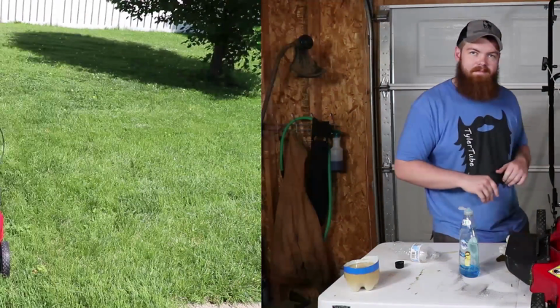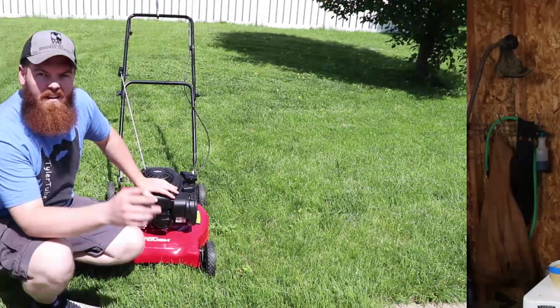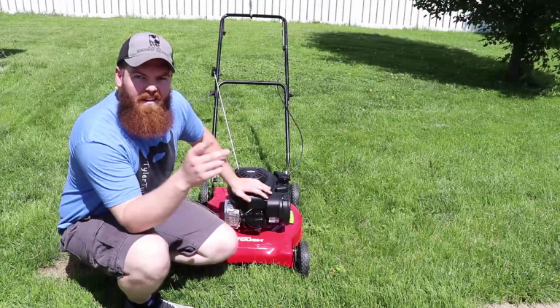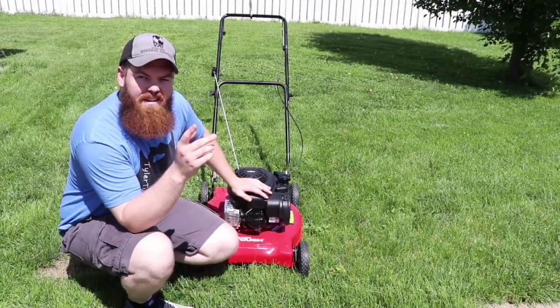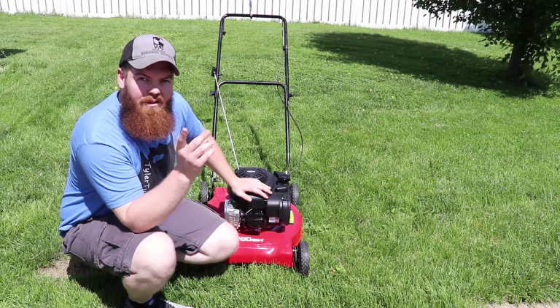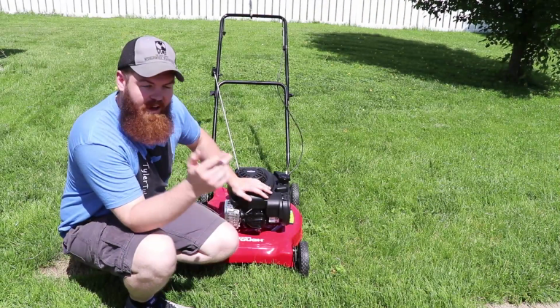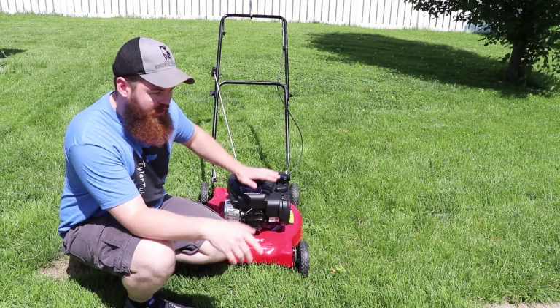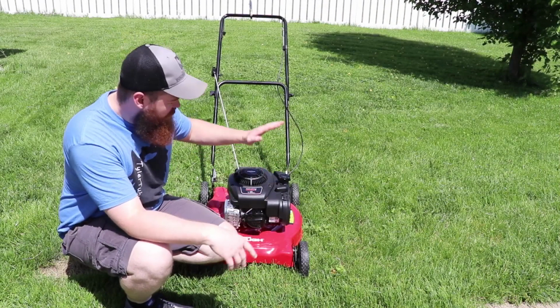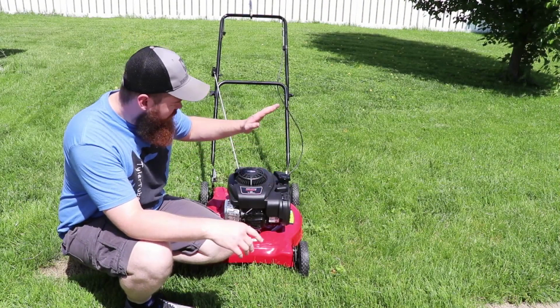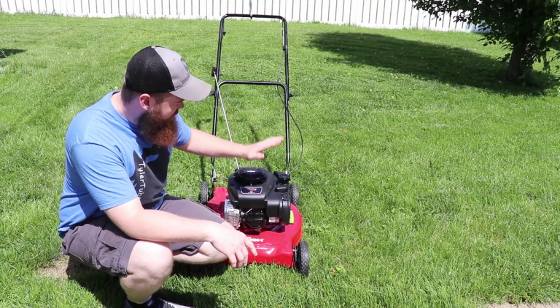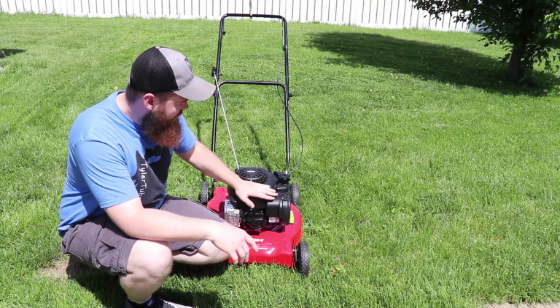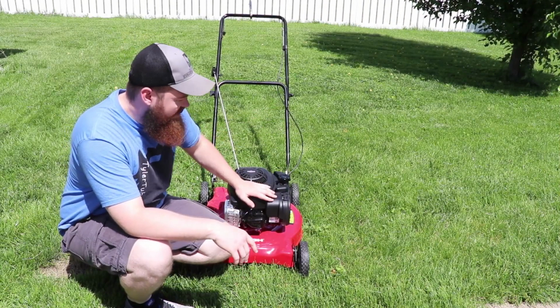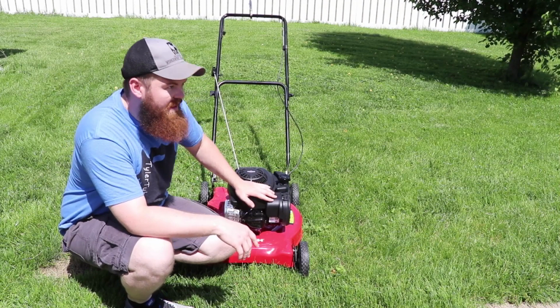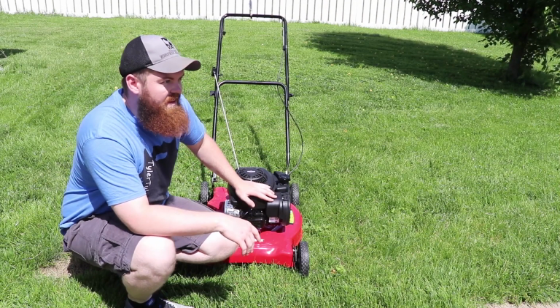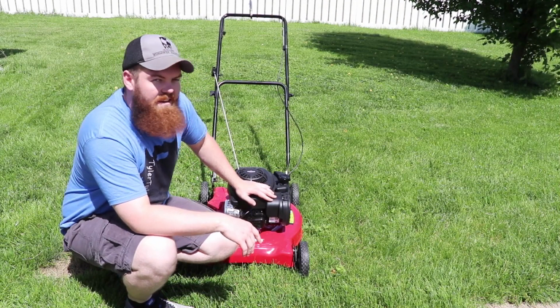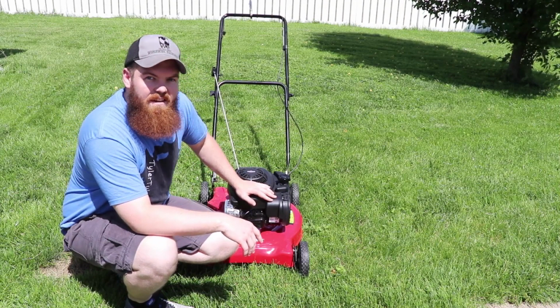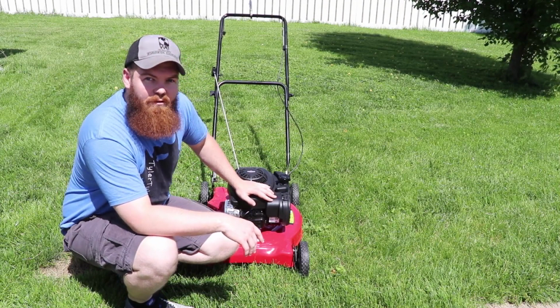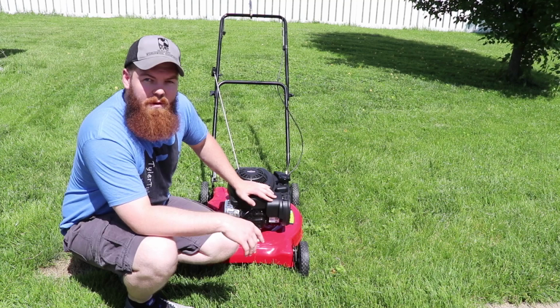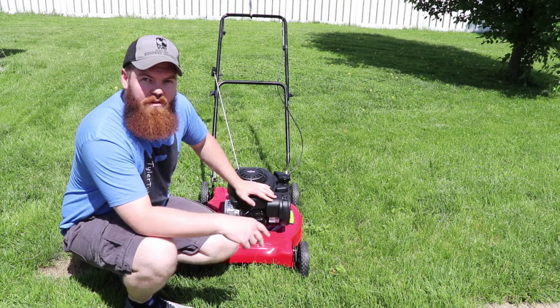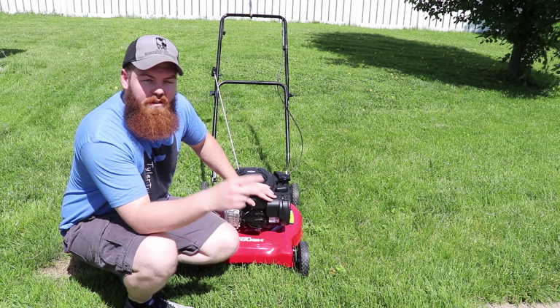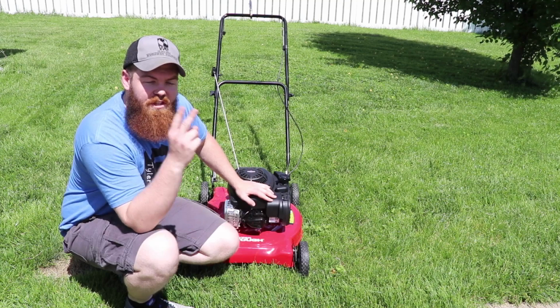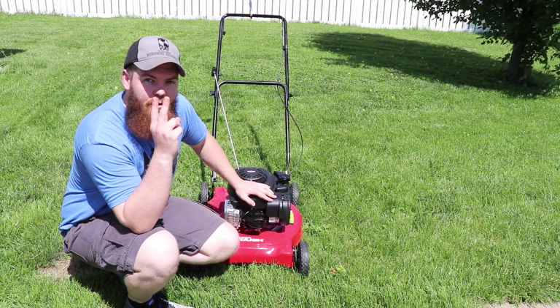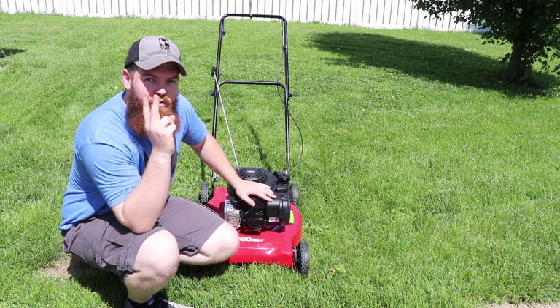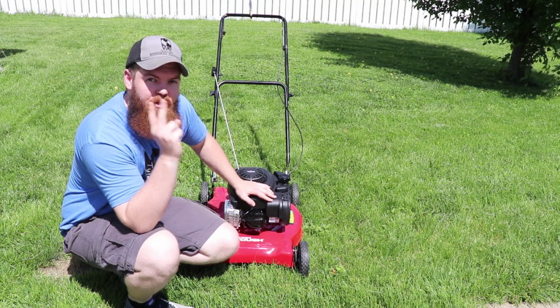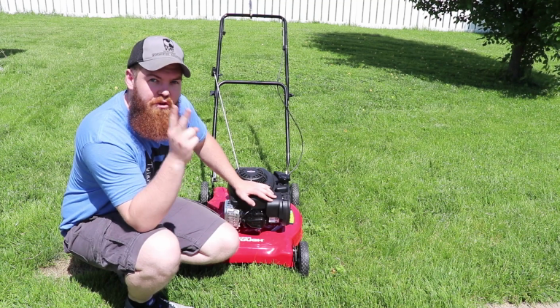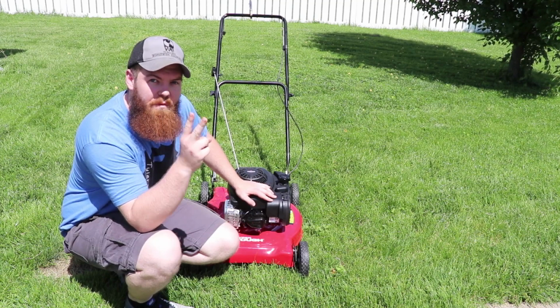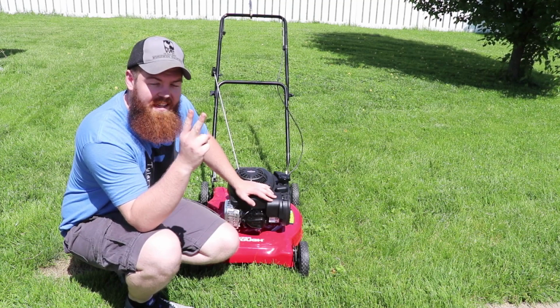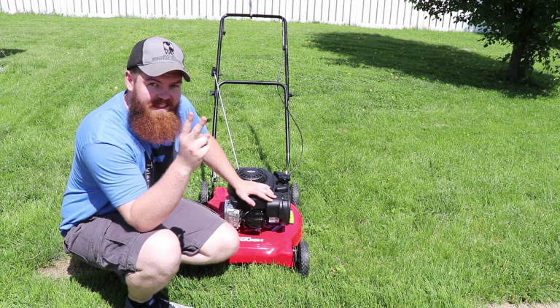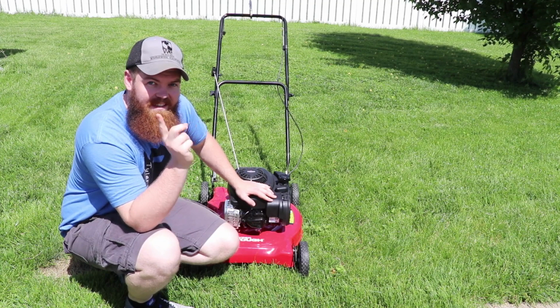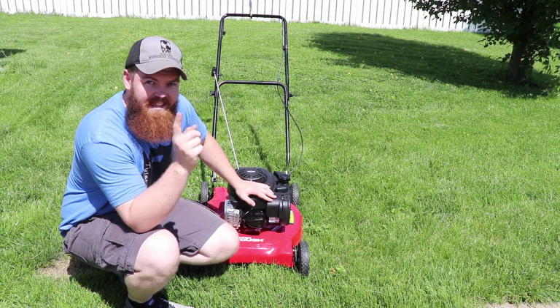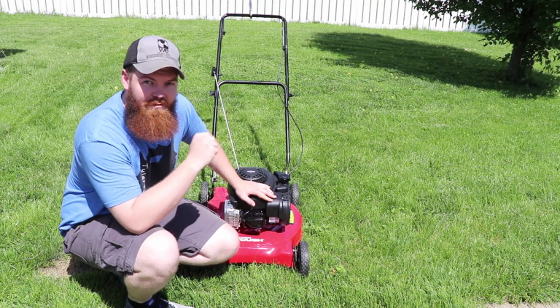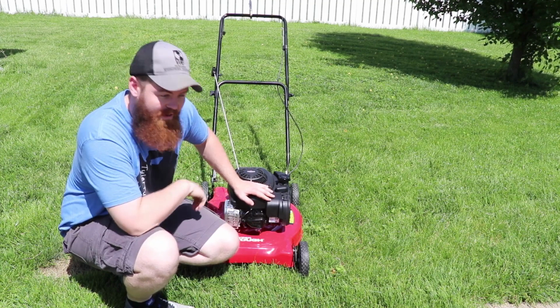Let's get this thing outside. Alright, we've got our lawnmower outside. Remember, let's hope for two minutes that this thing will run.